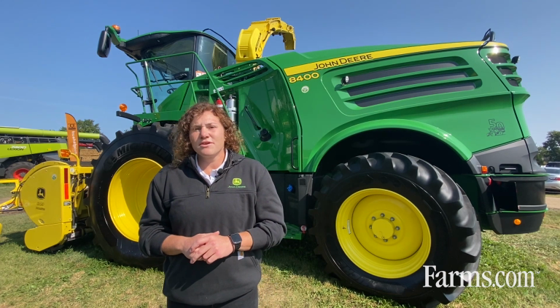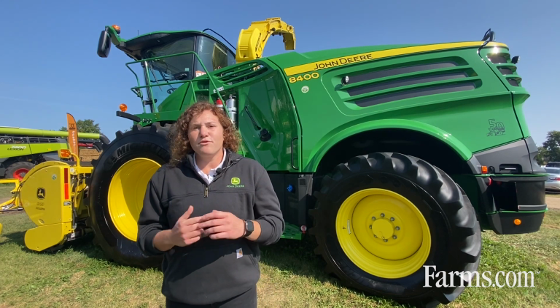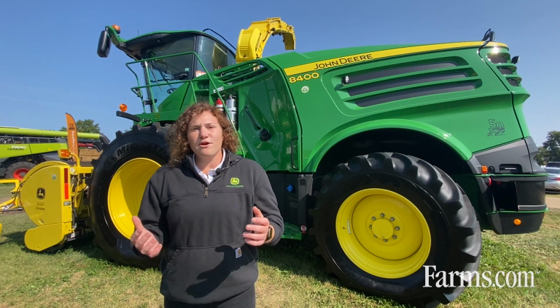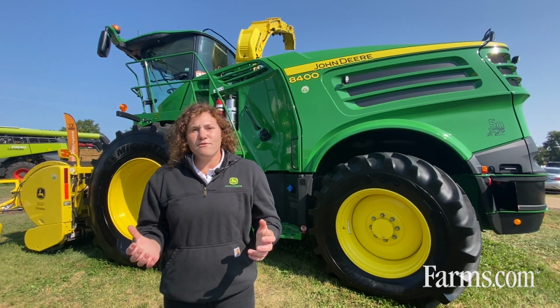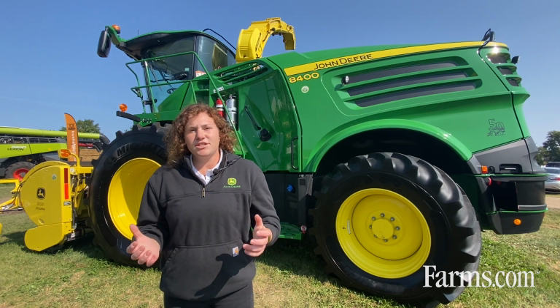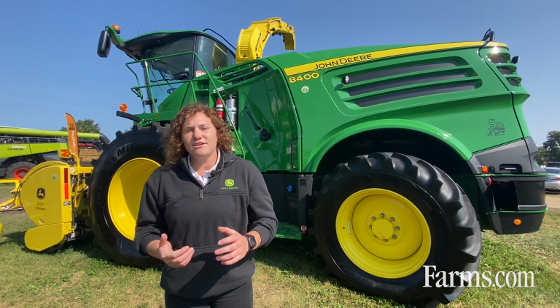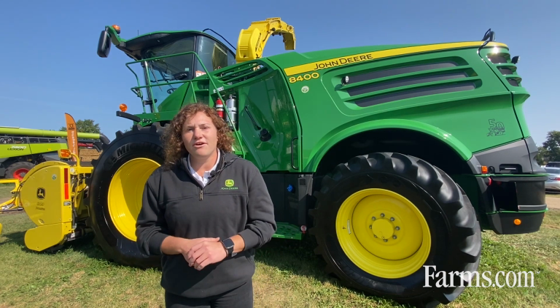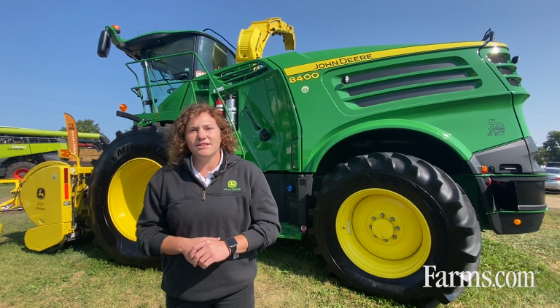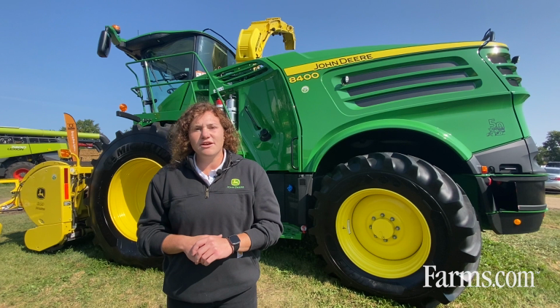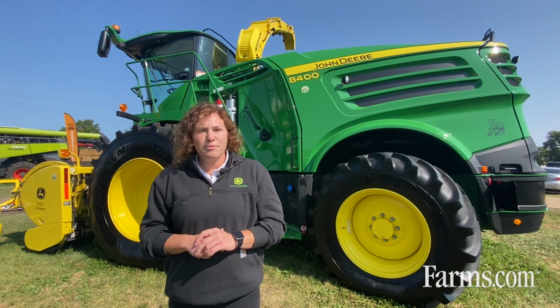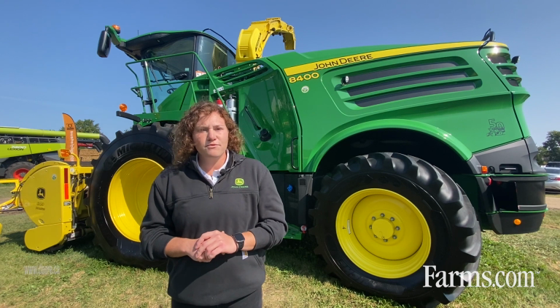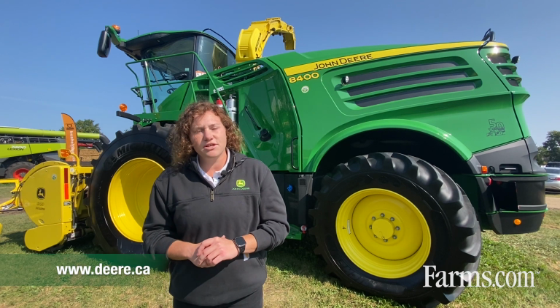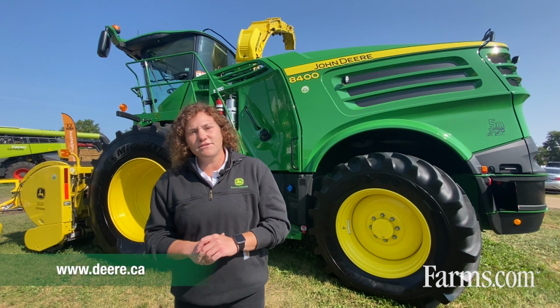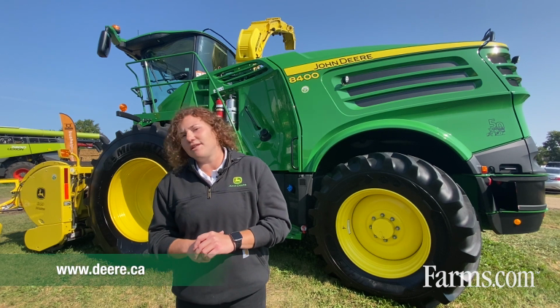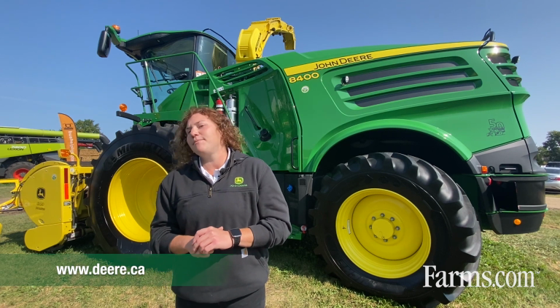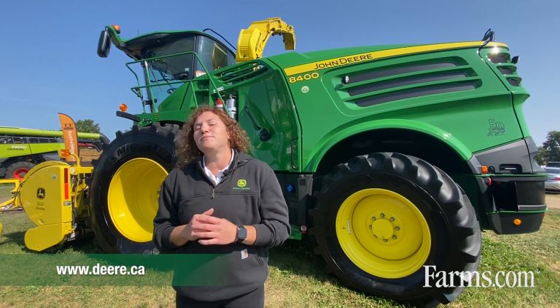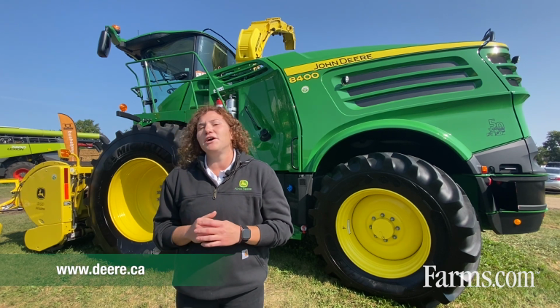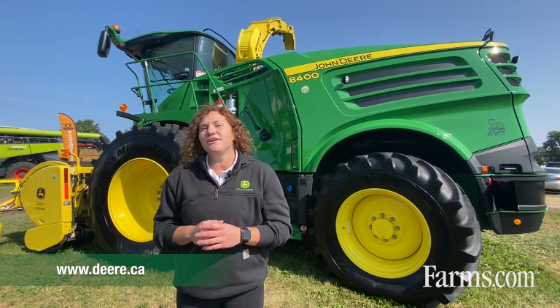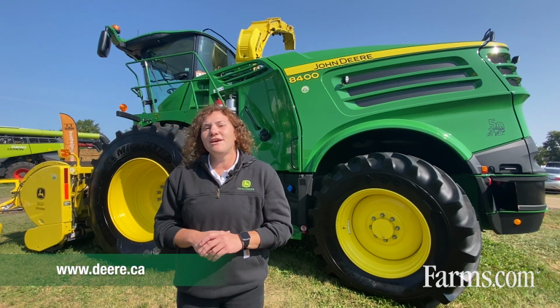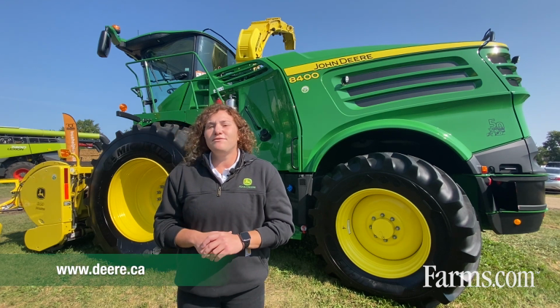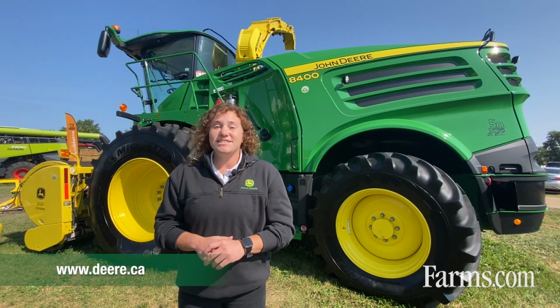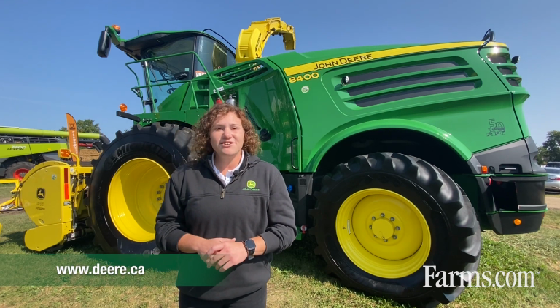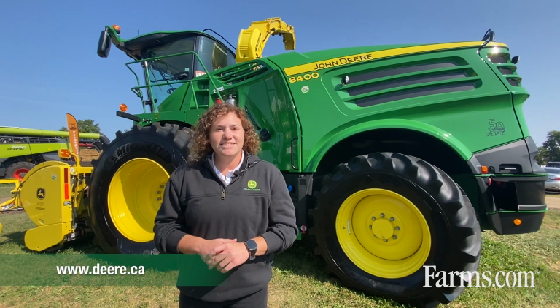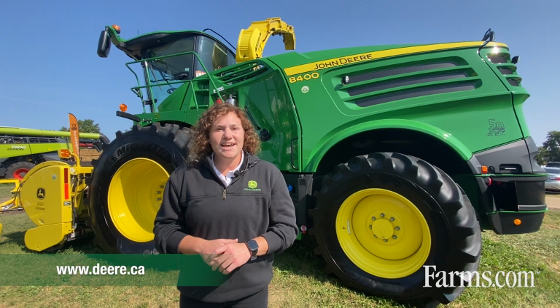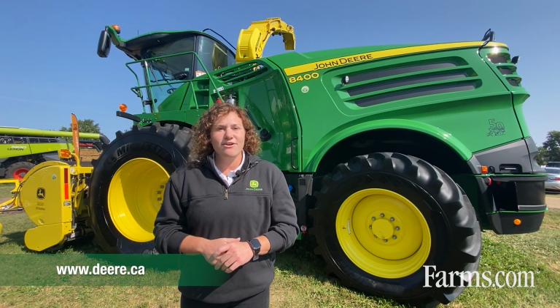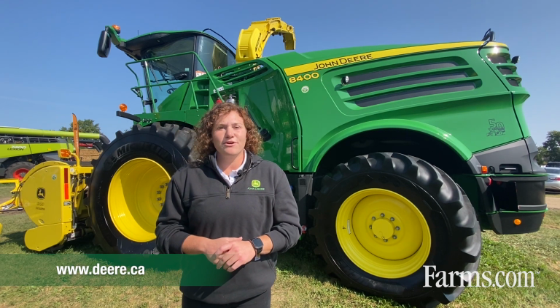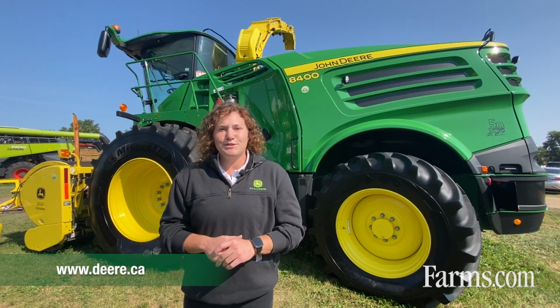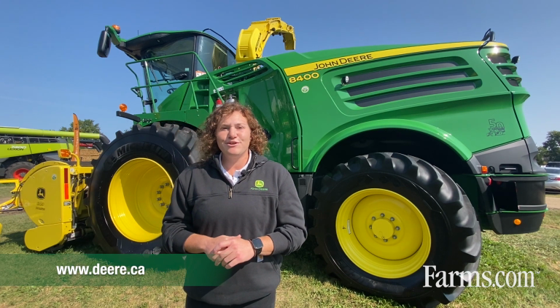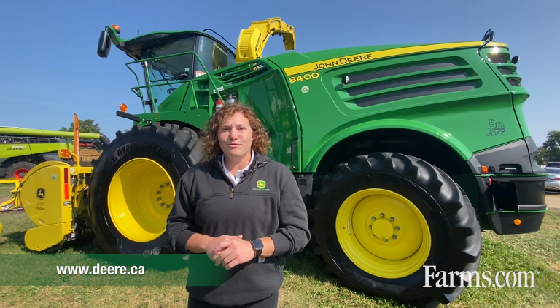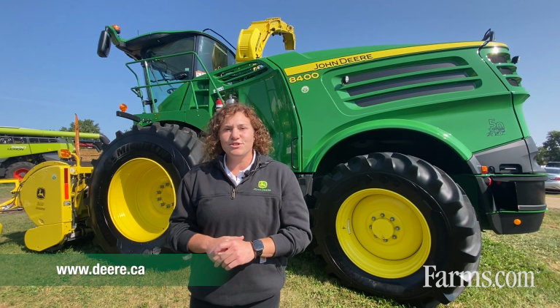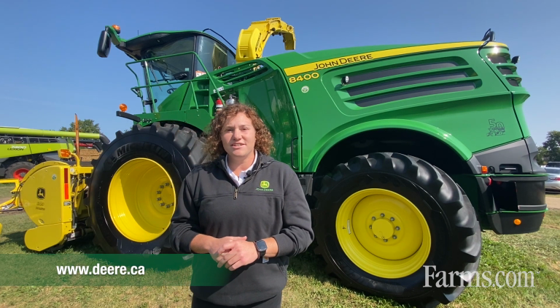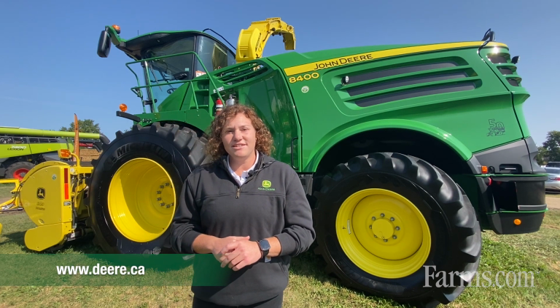For more information on the self-propelled forage harvester lineup from John Deere, visit deere.ca or go see your local John Deere dealer.